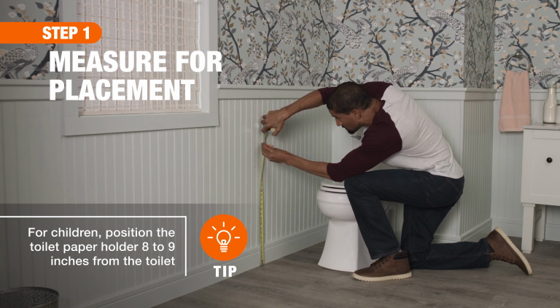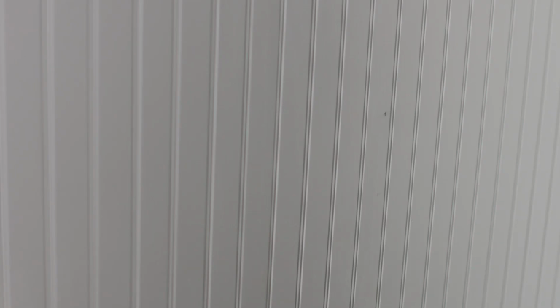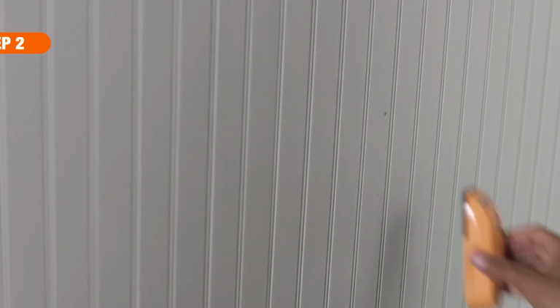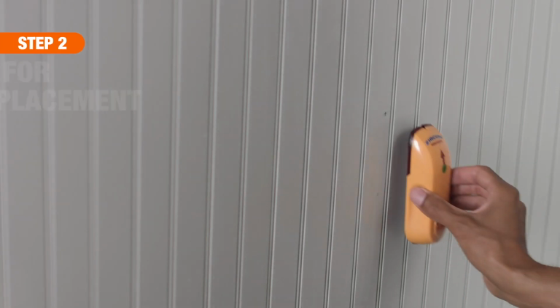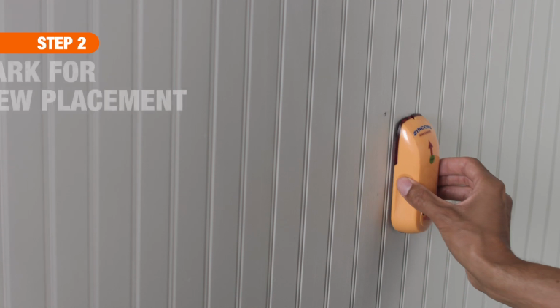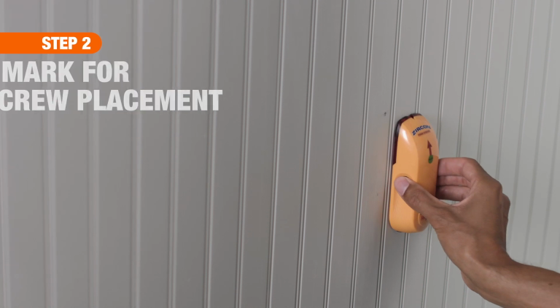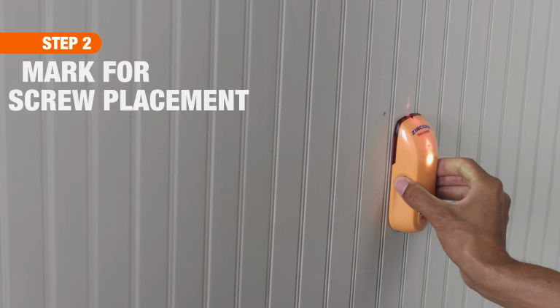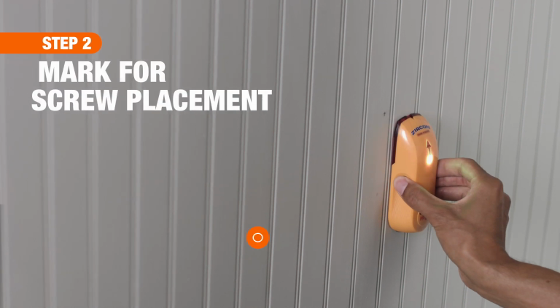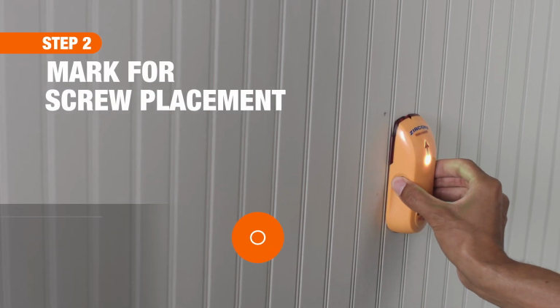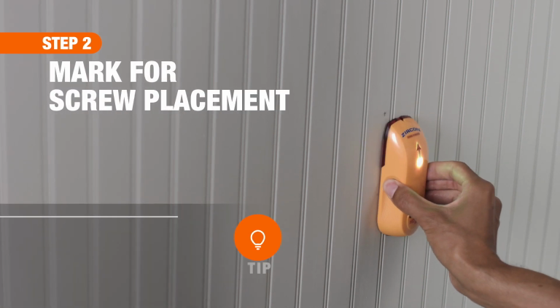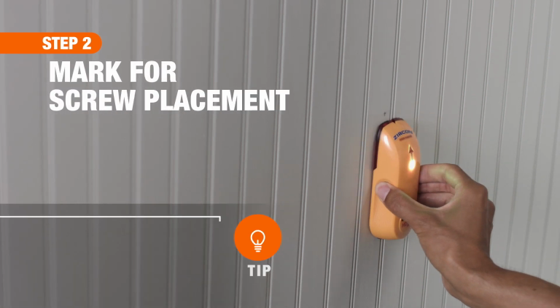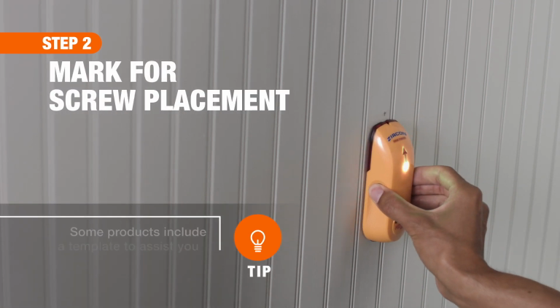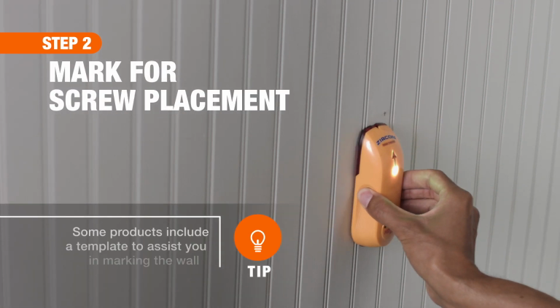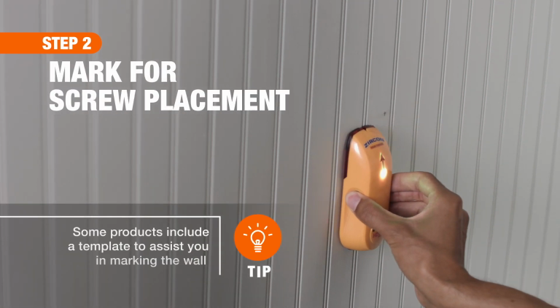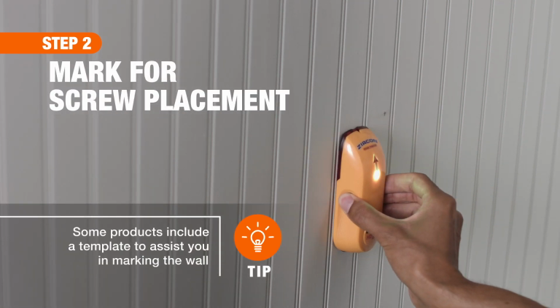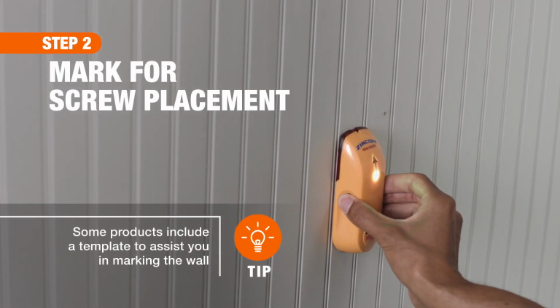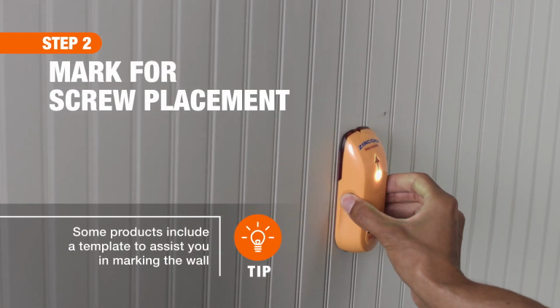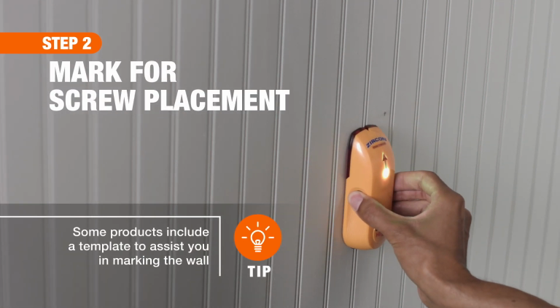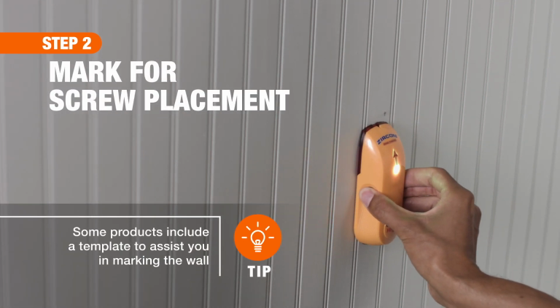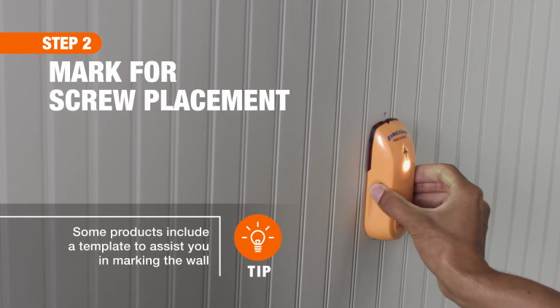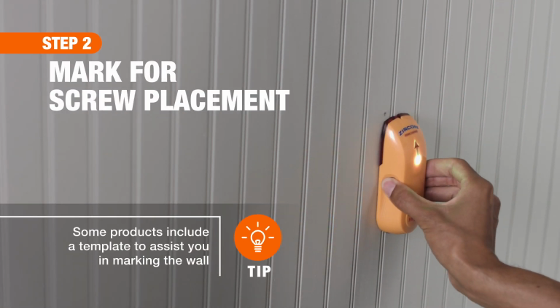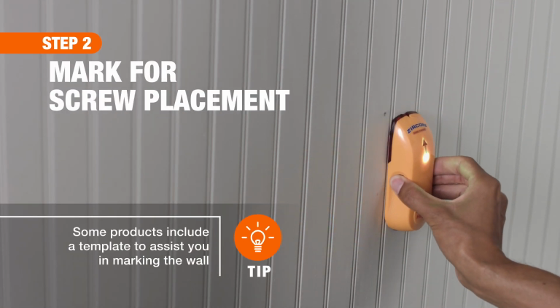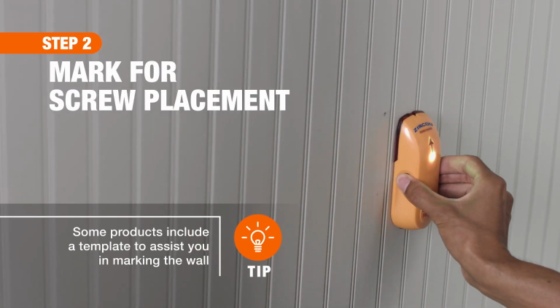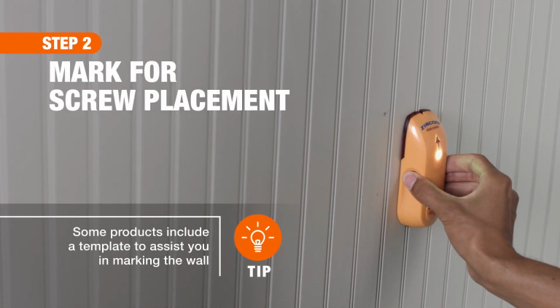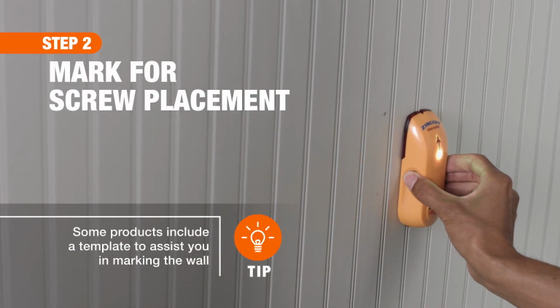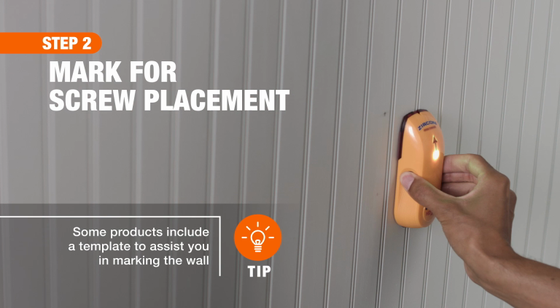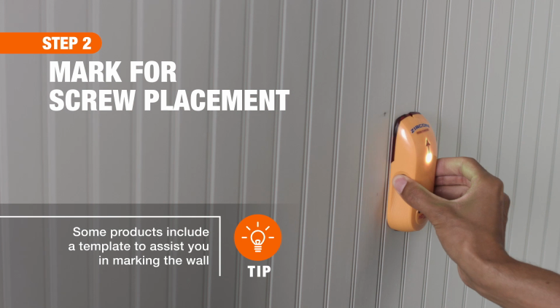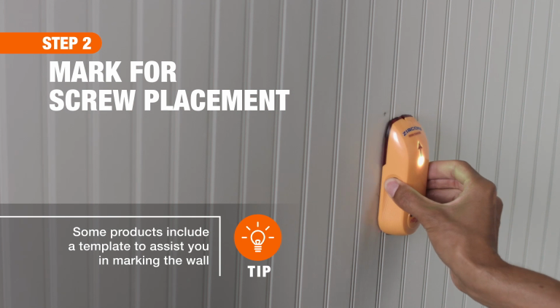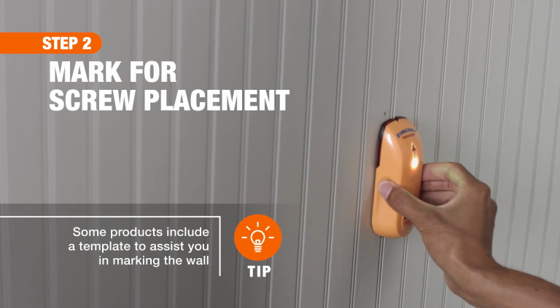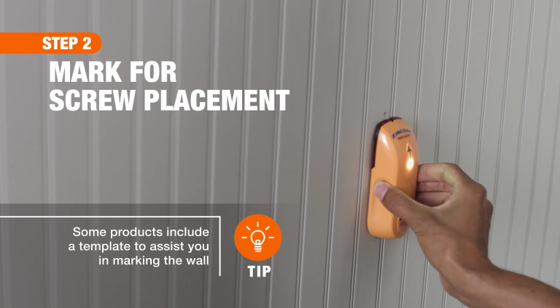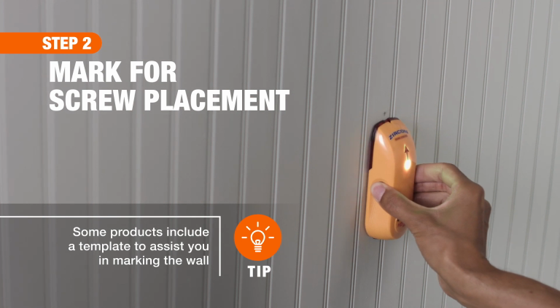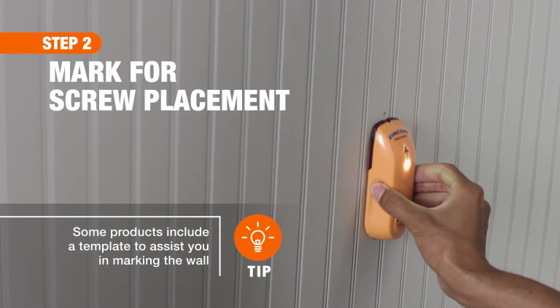Next, determine if there is a stud at this location. If not, you'll need to install drywall anchors so that it holds up well to daily use.